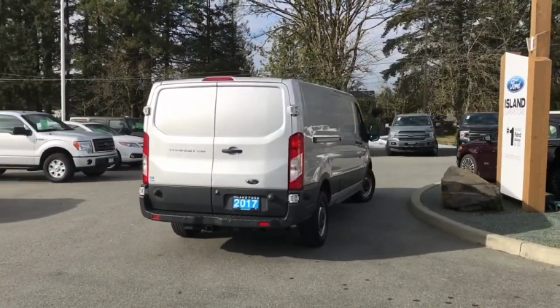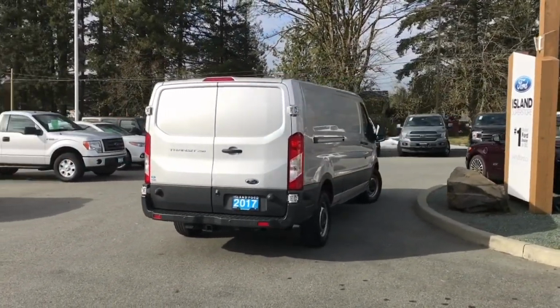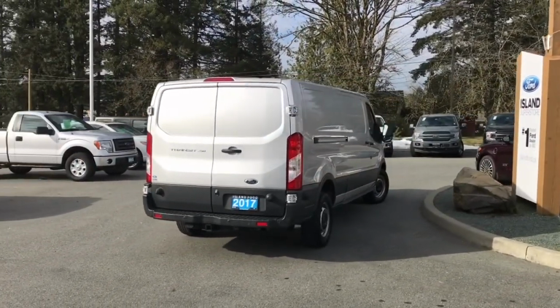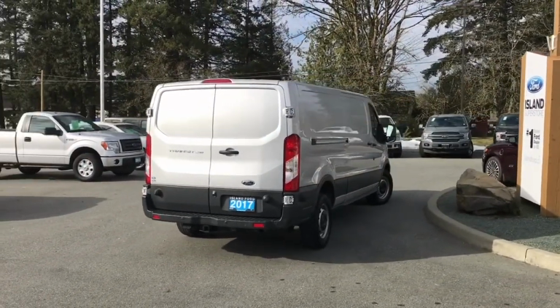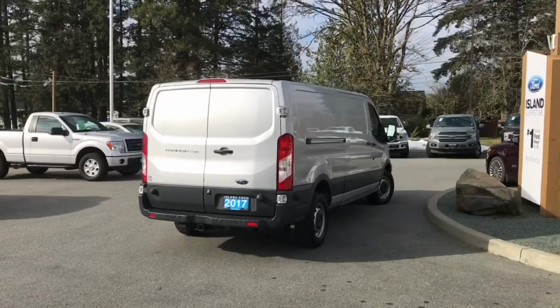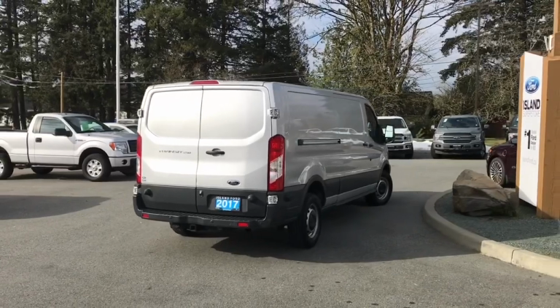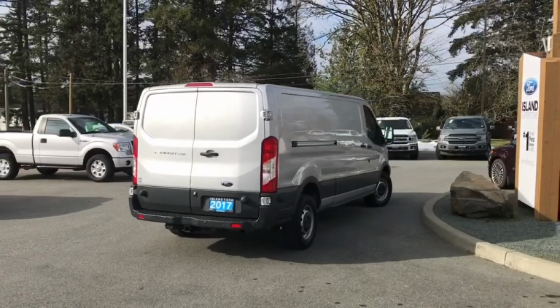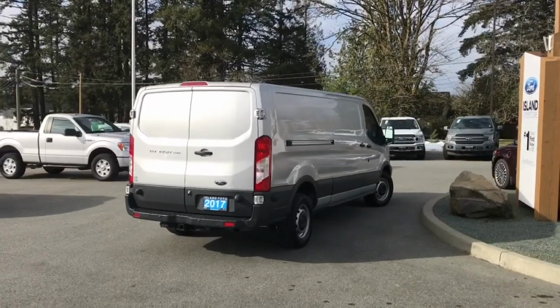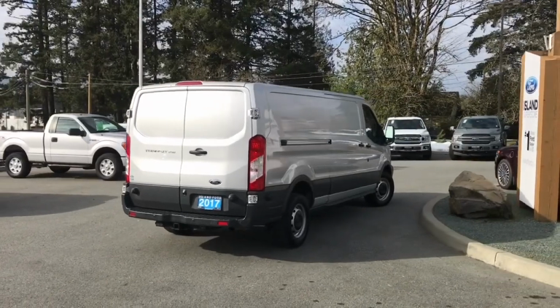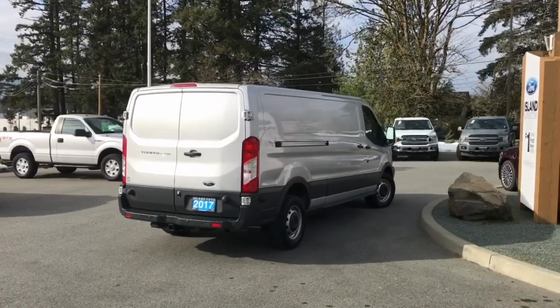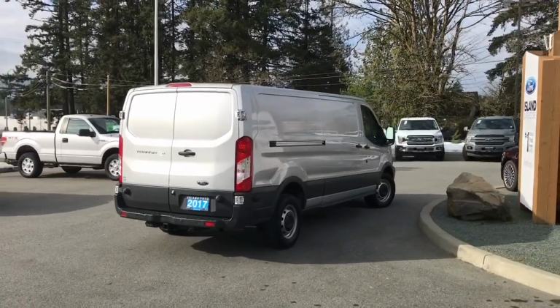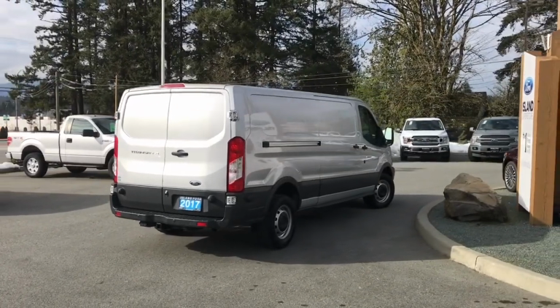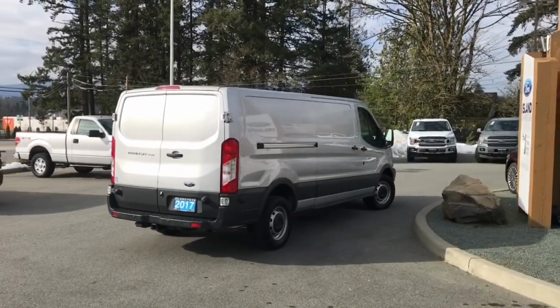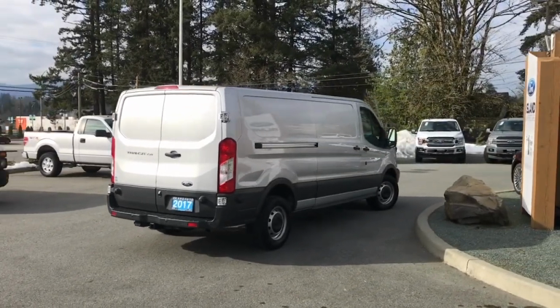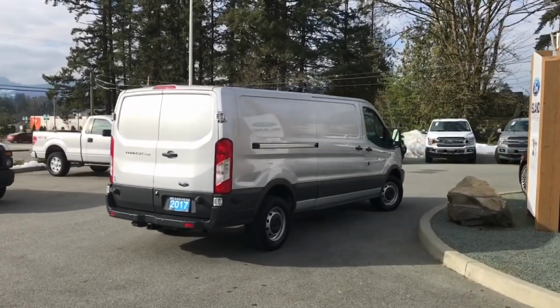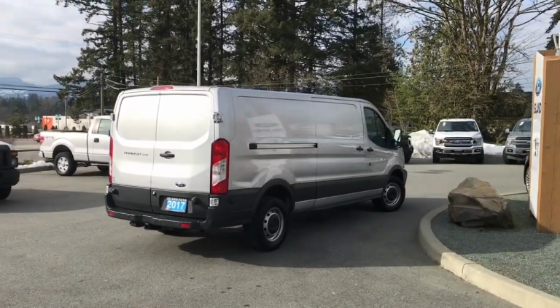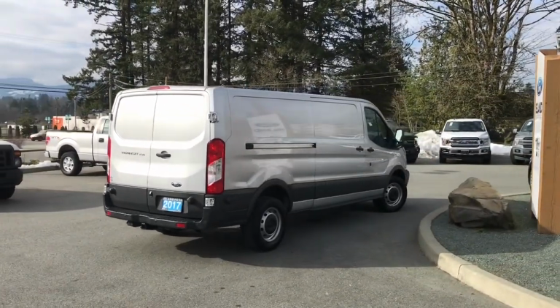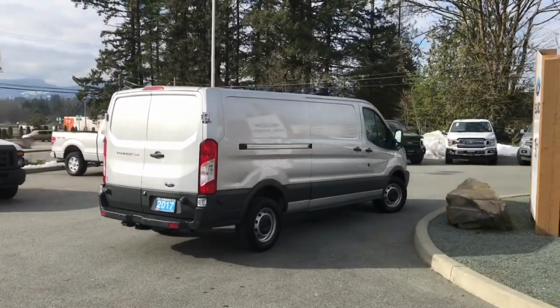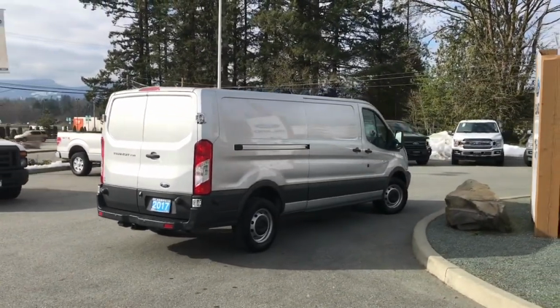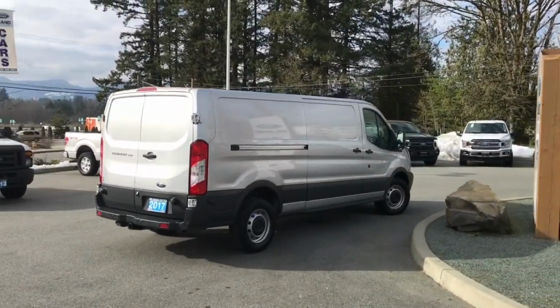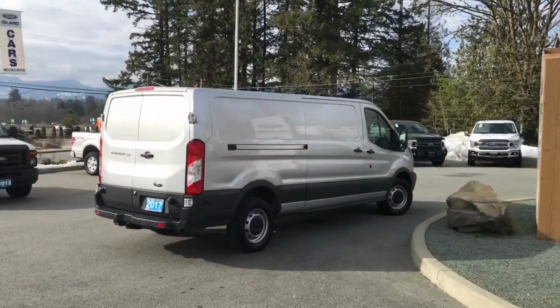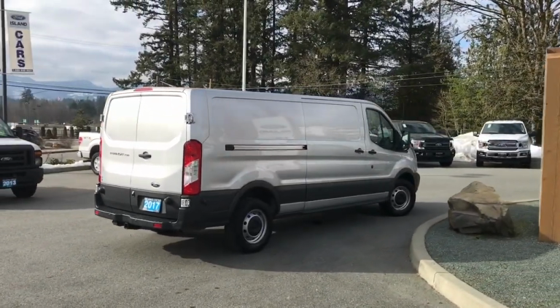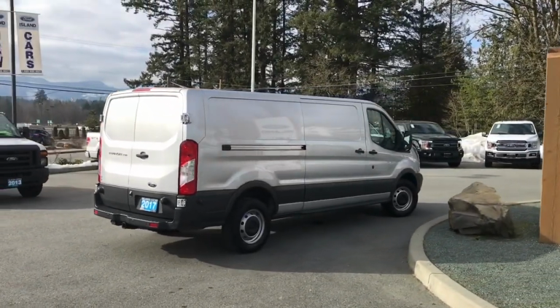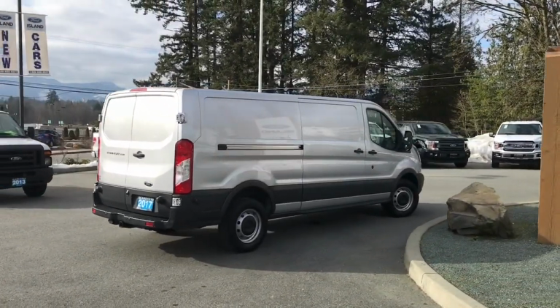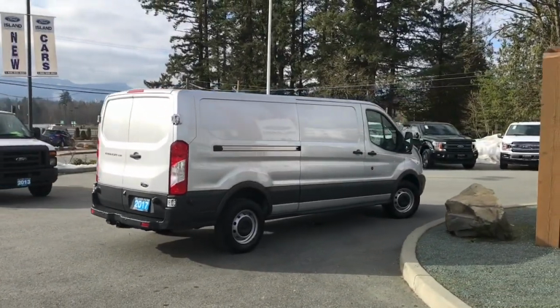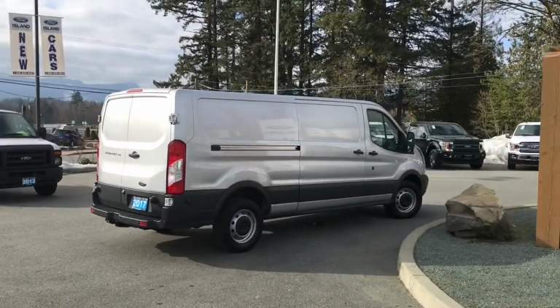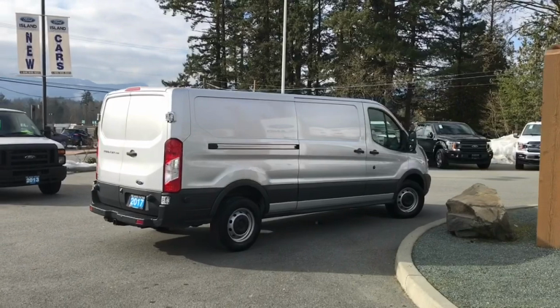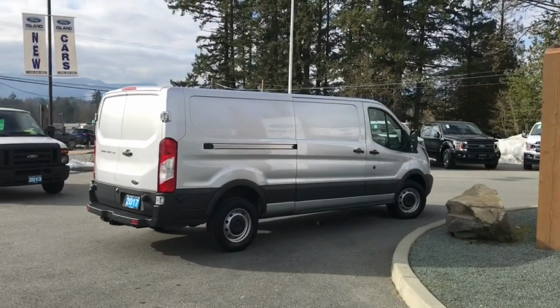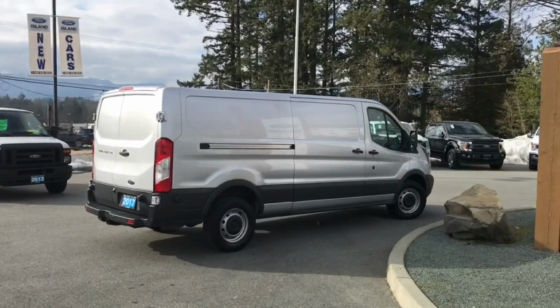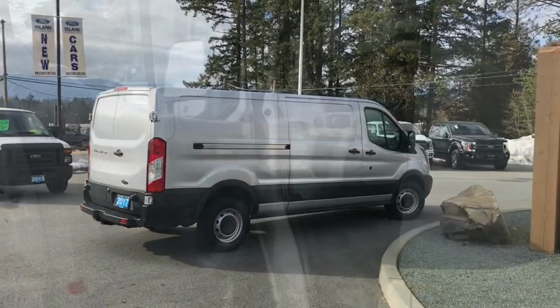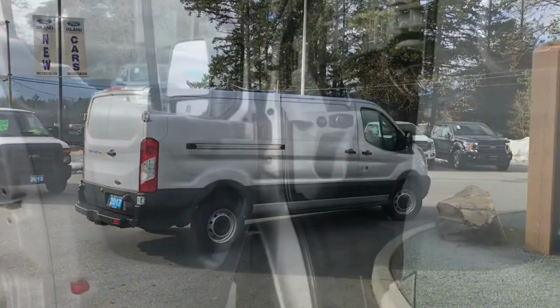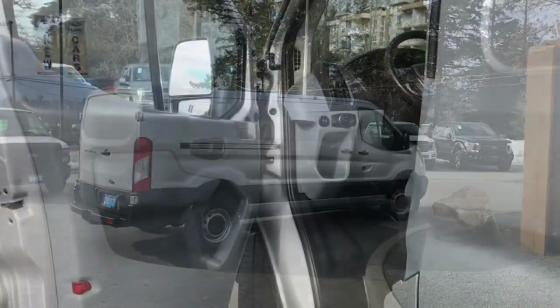It's really easy to get into this vehicle. Just talk to our sales team — they'd be happy to take you out on a test drive and you can book that online at islandford.ca.